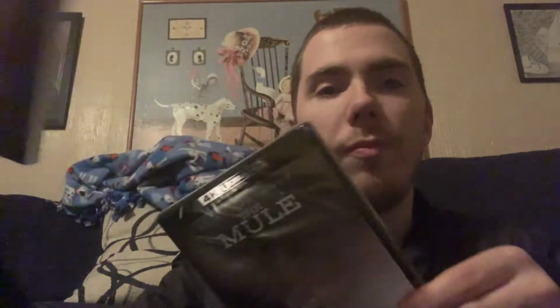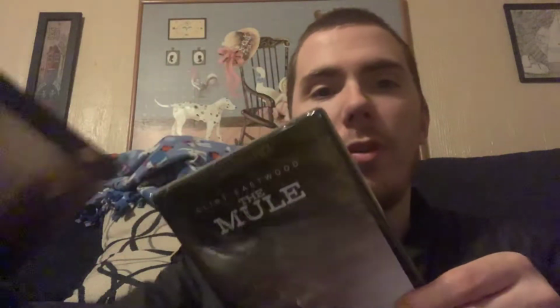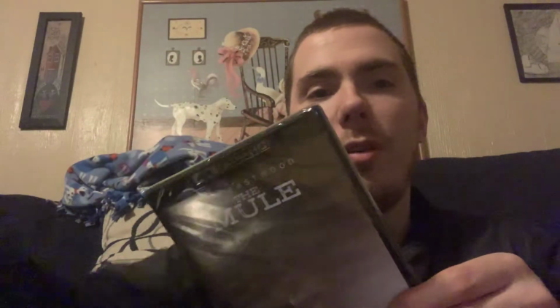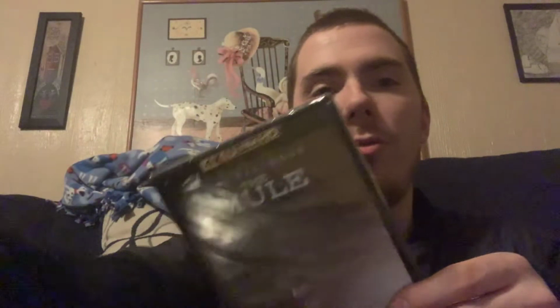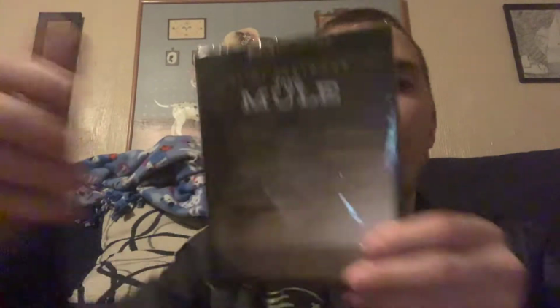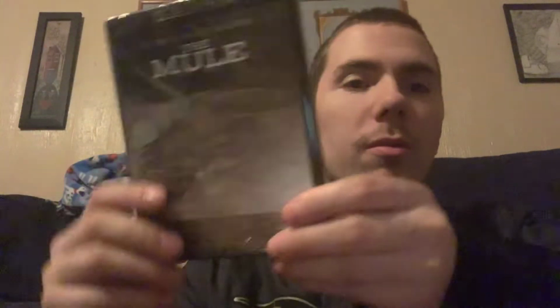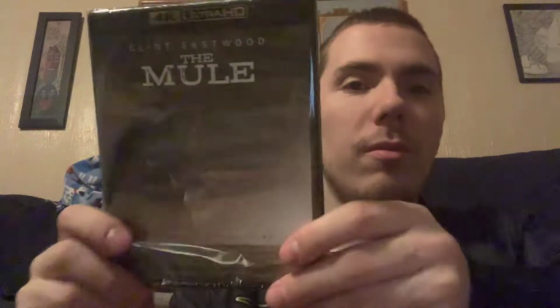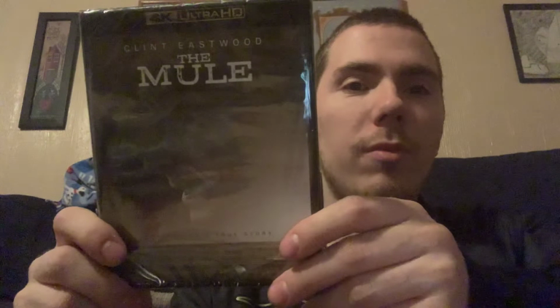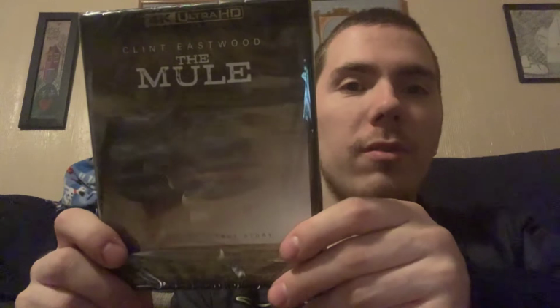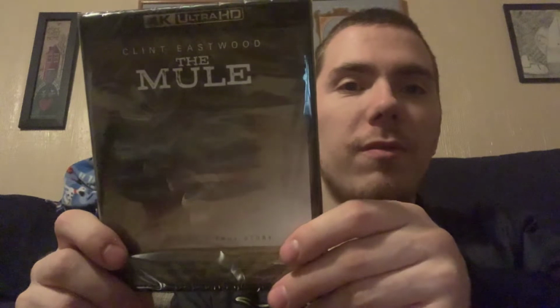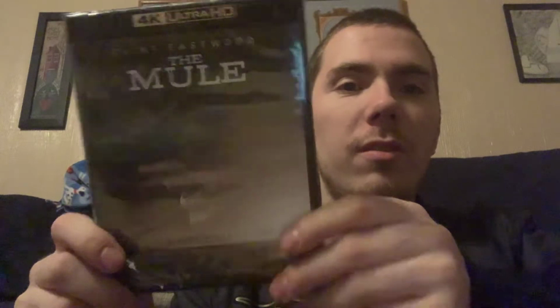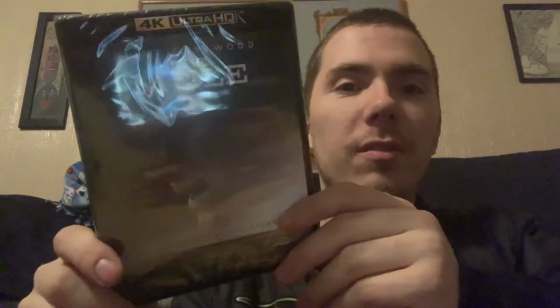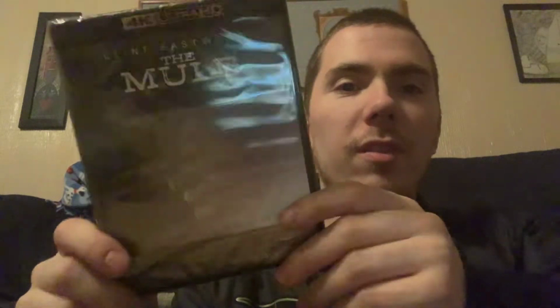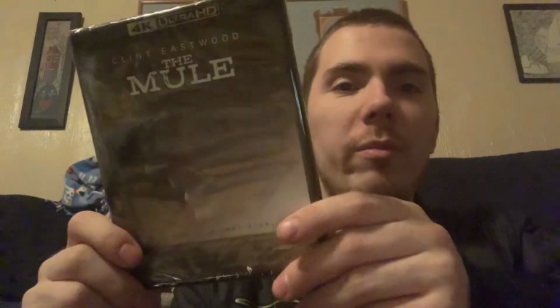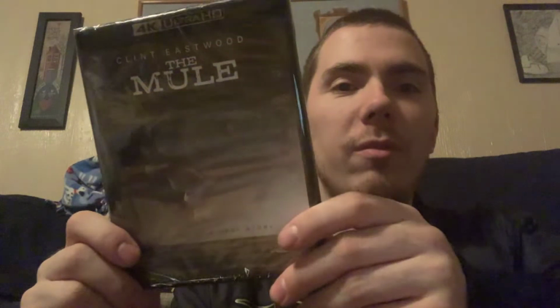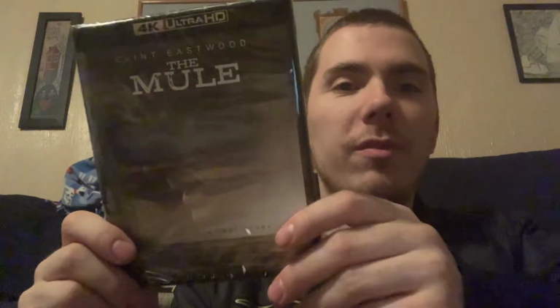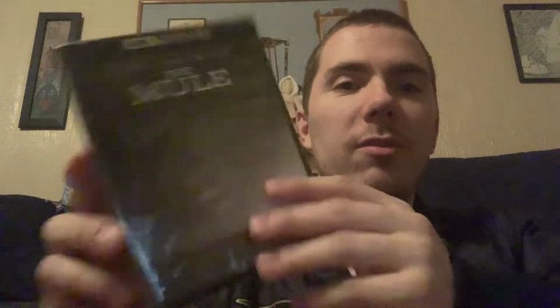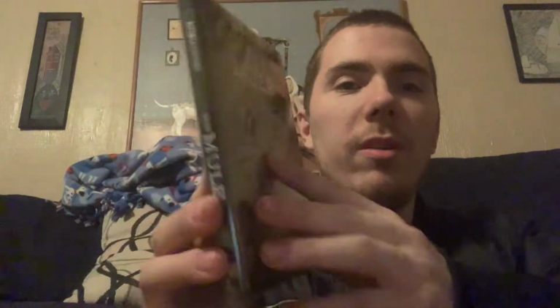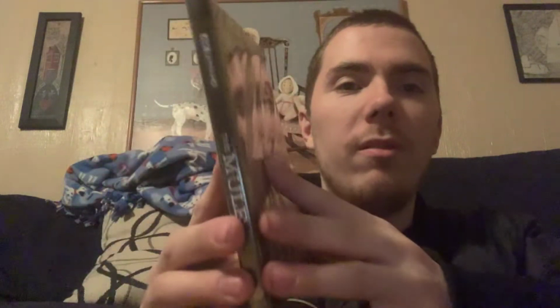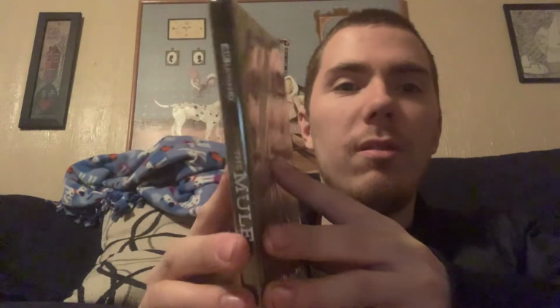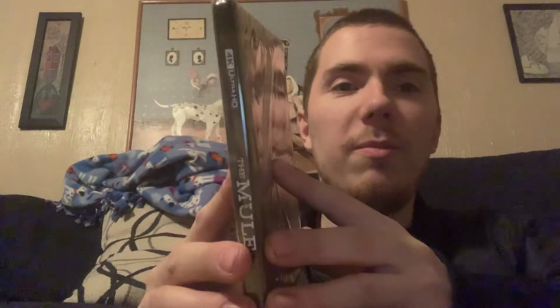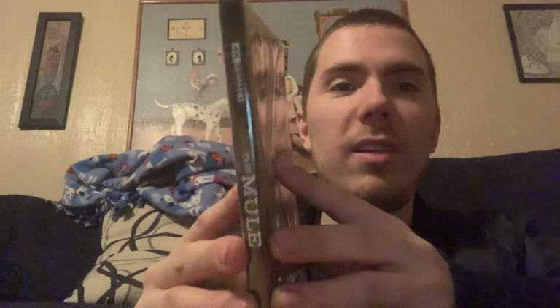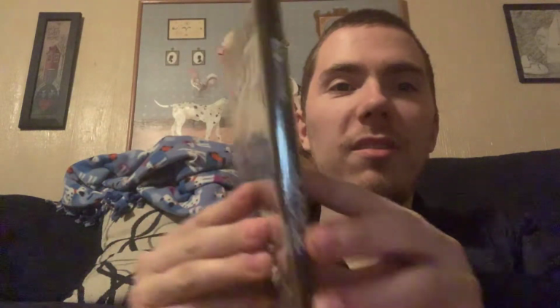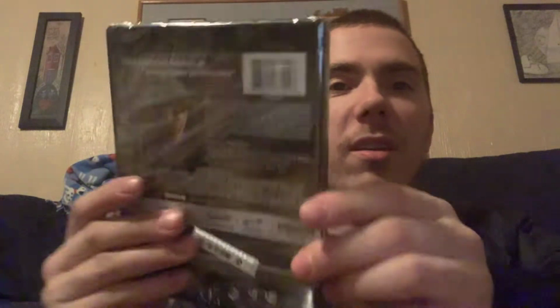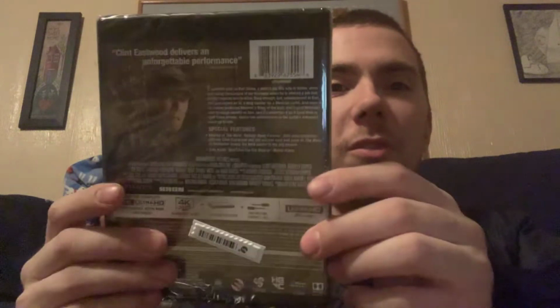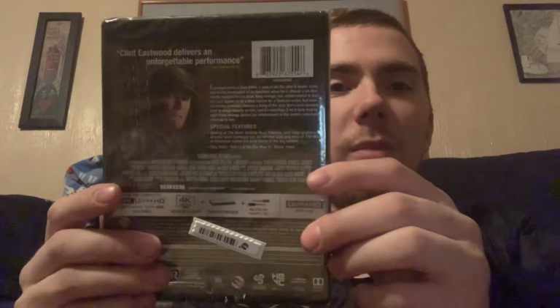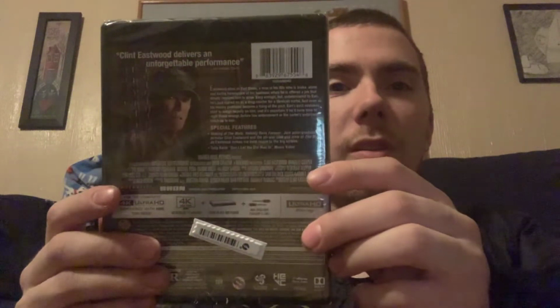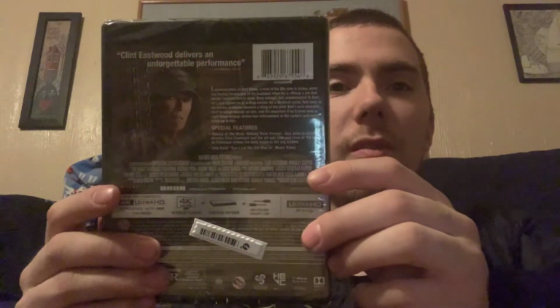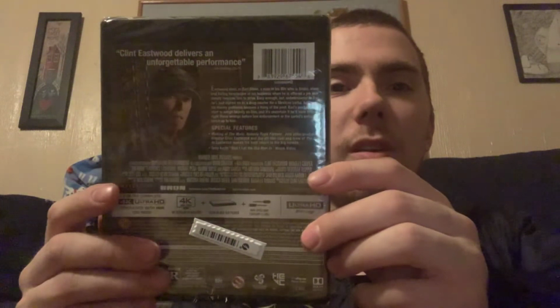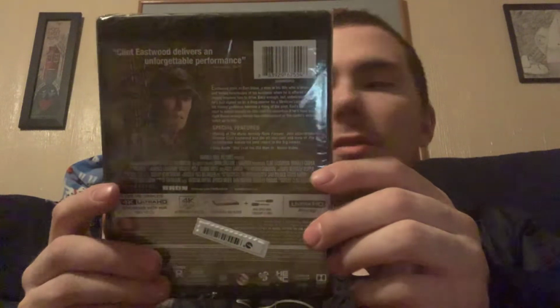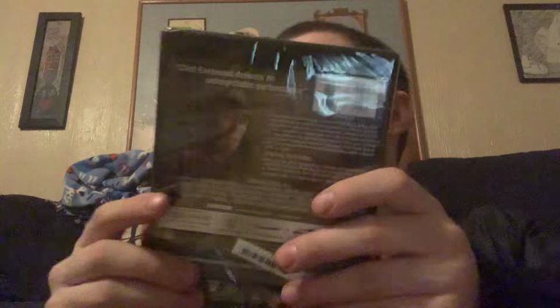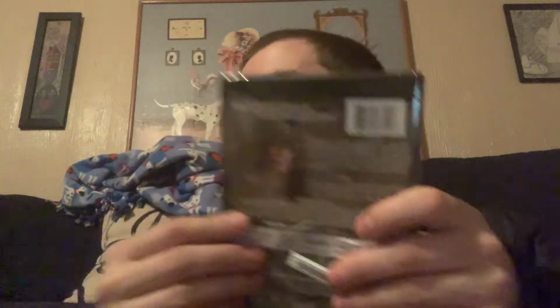So as usual, here's the front — it's the same — that's the slipcover. The spine is the same, and here's the back.